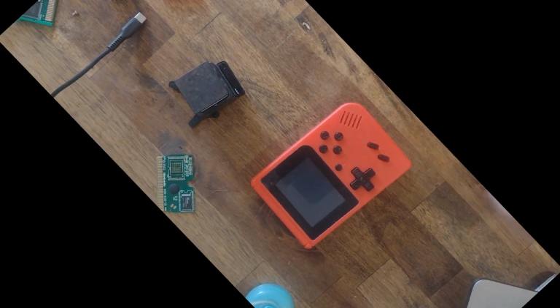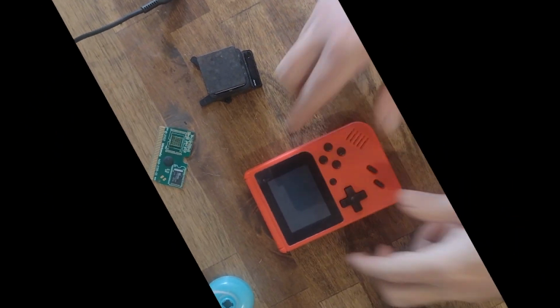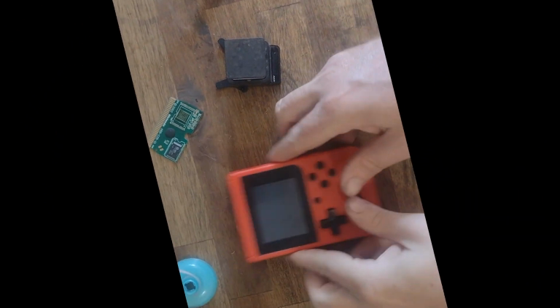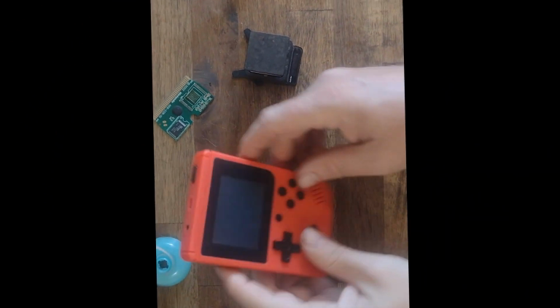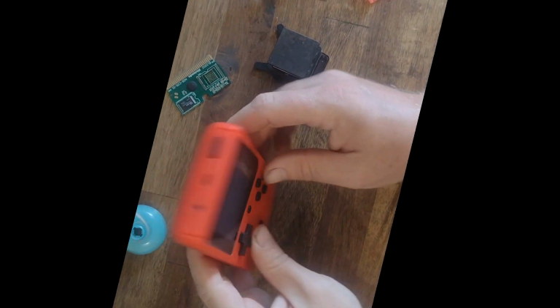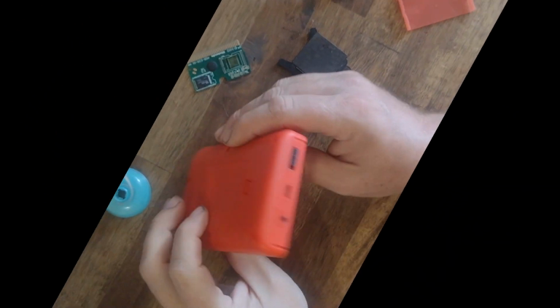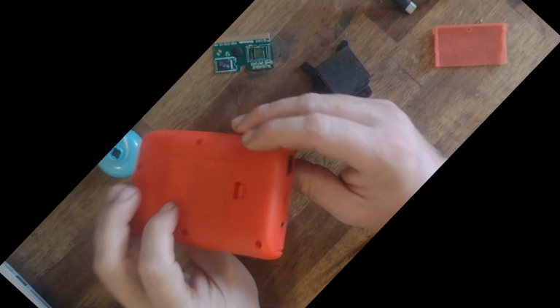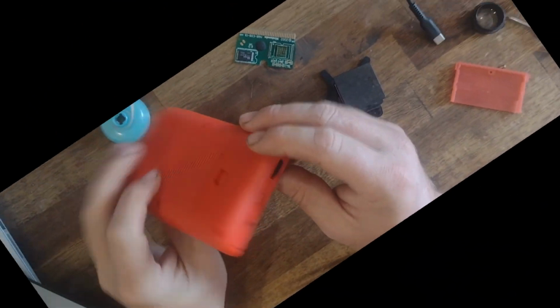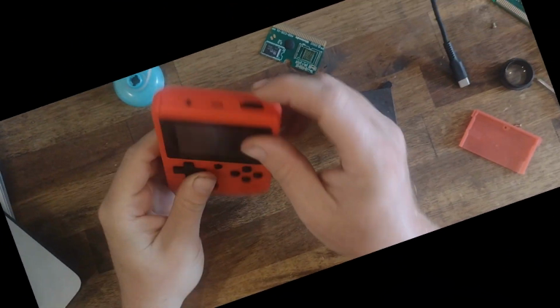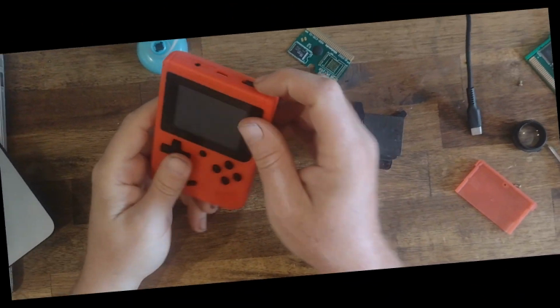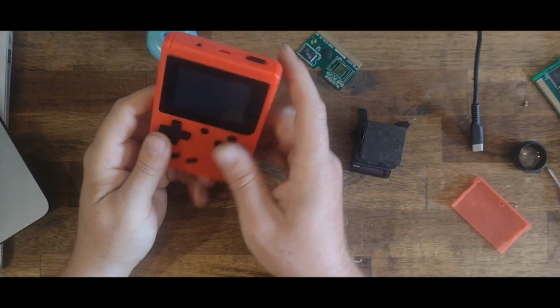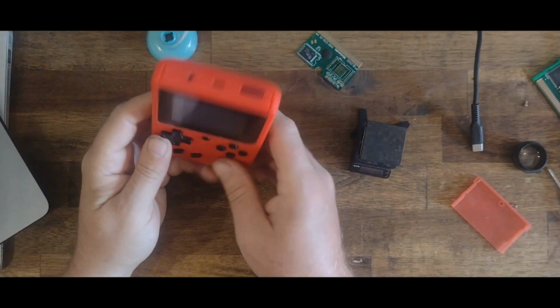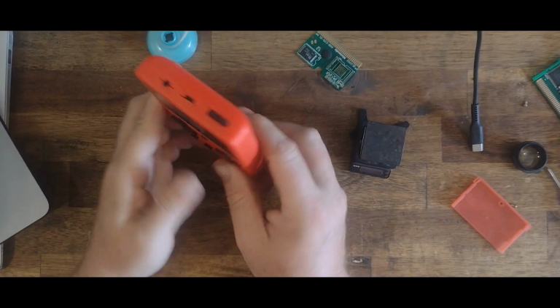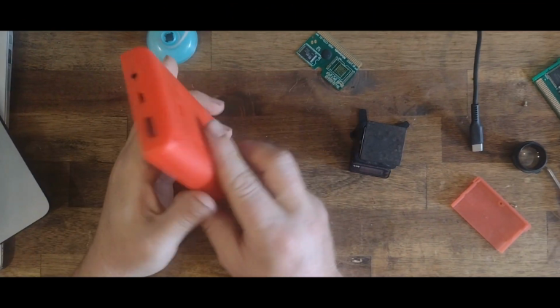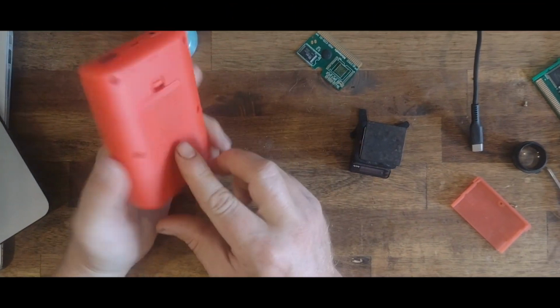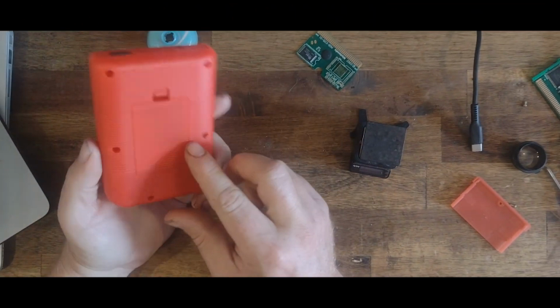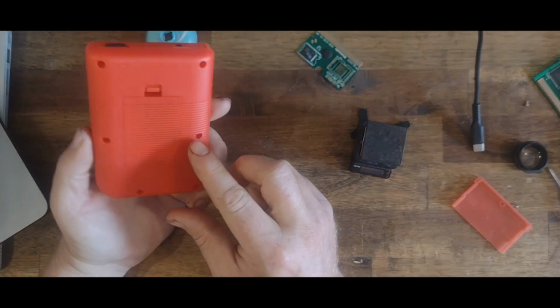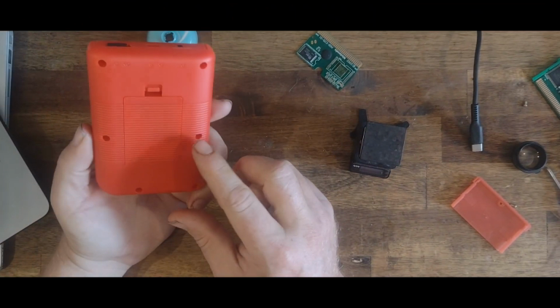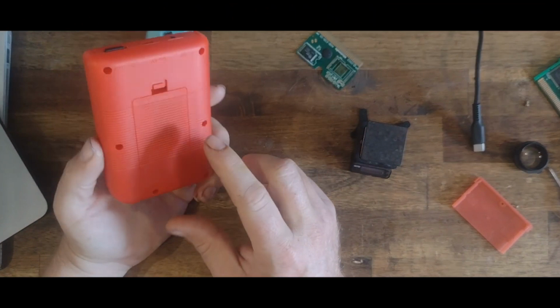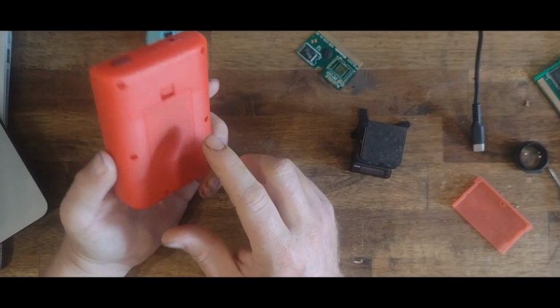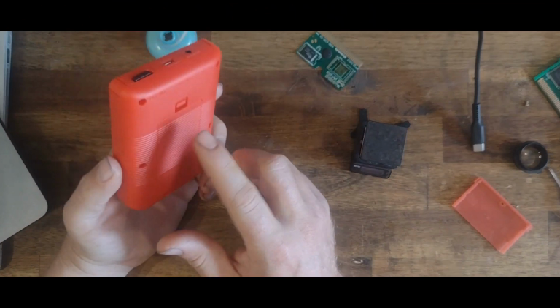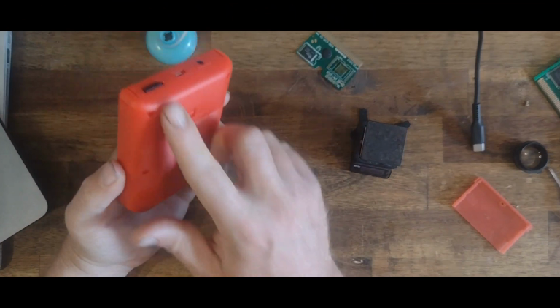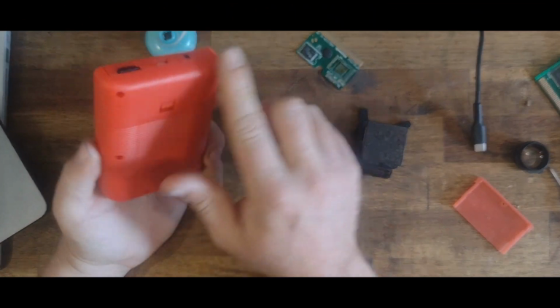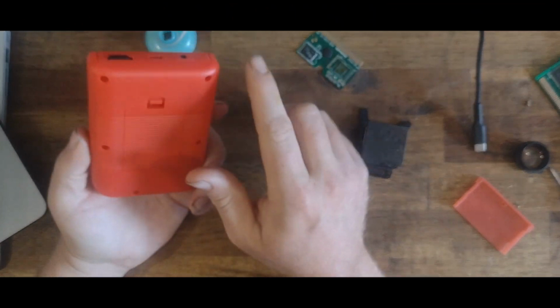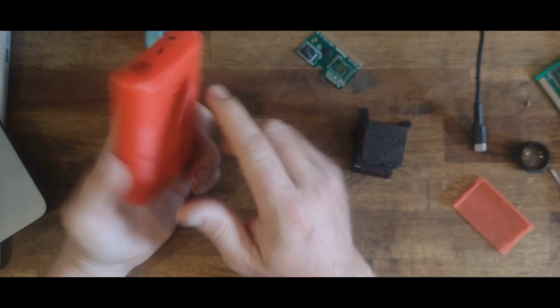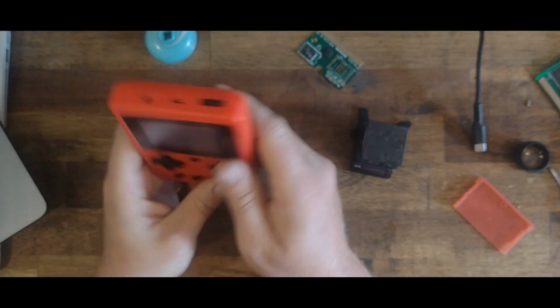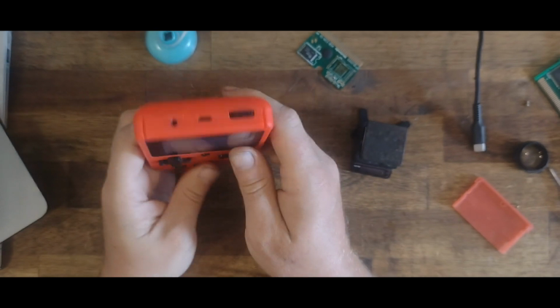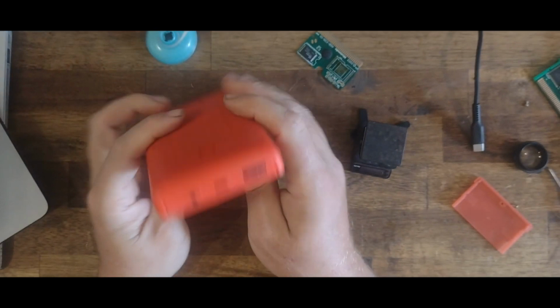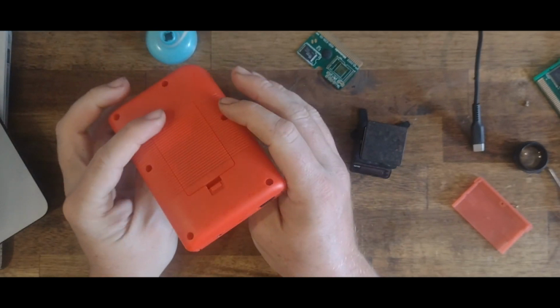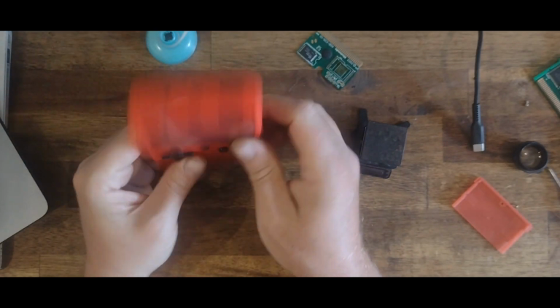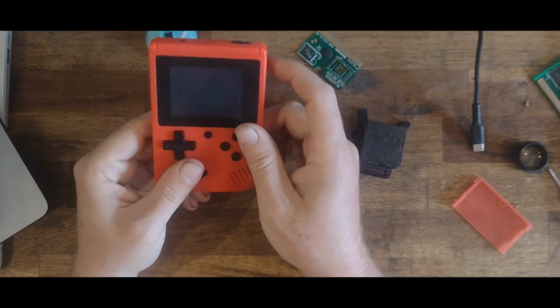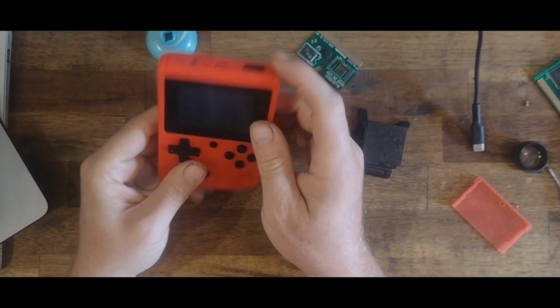G'day. Last week I got this from AliExpress. It was about $4 or $5 Australian on sale — very cheap for what it is.